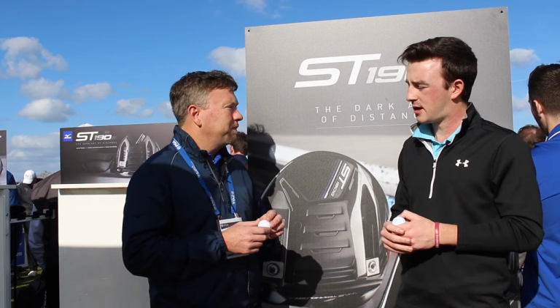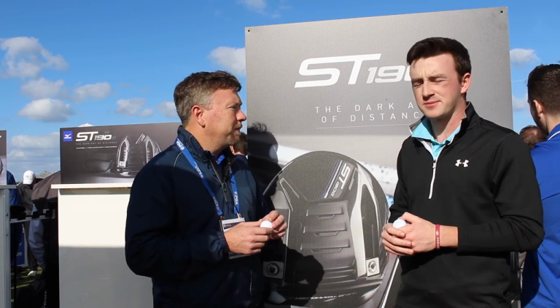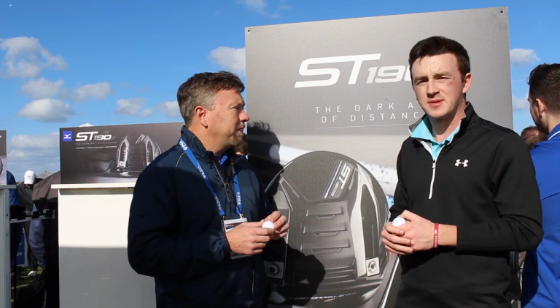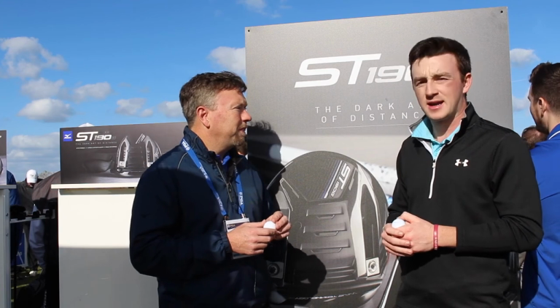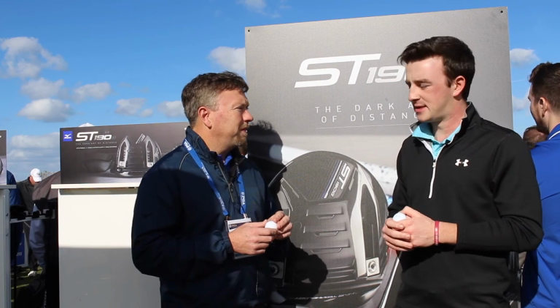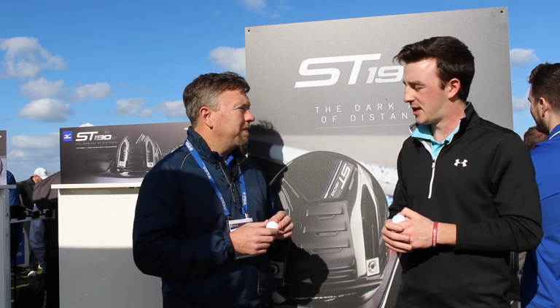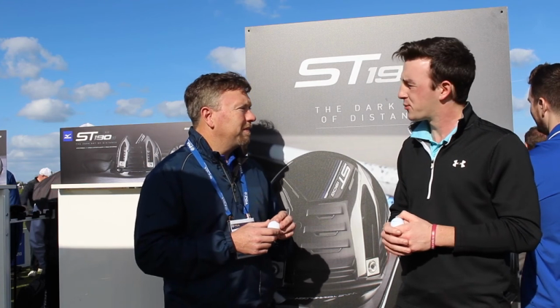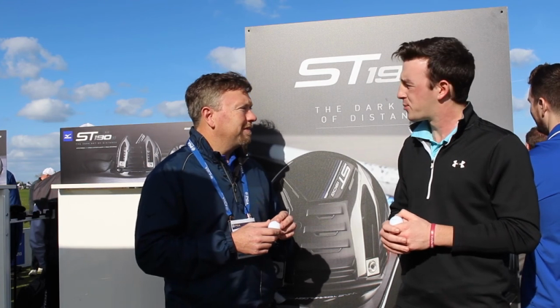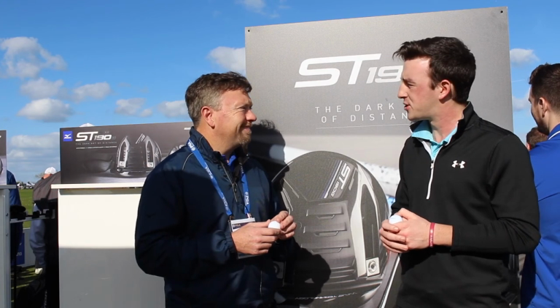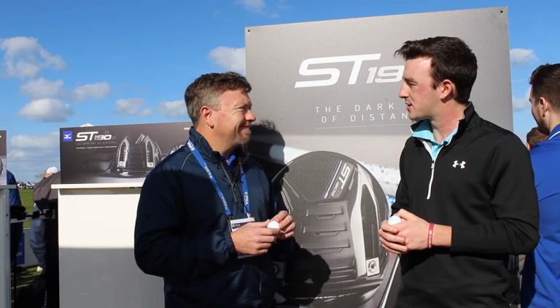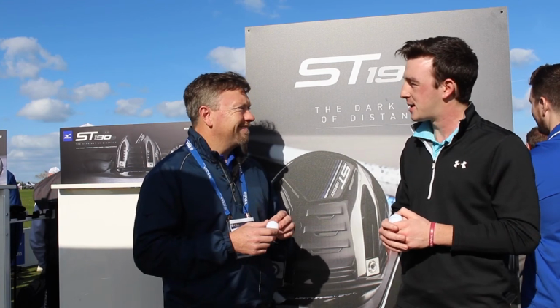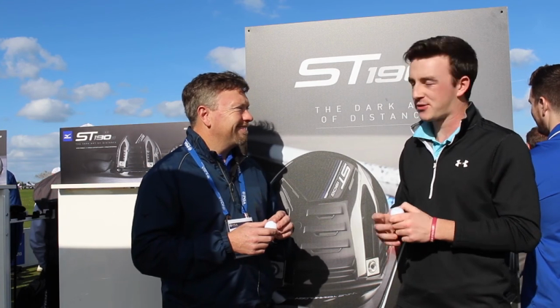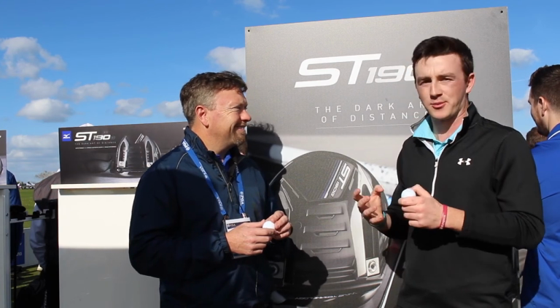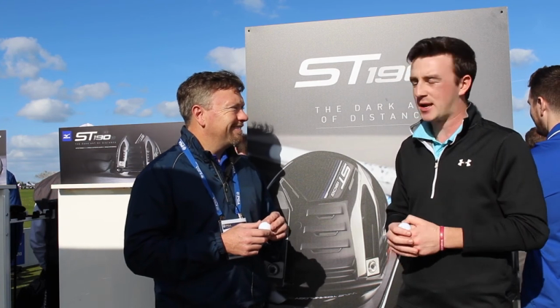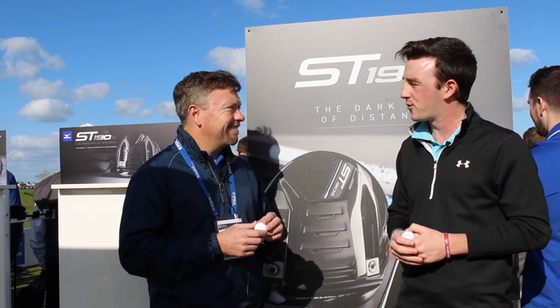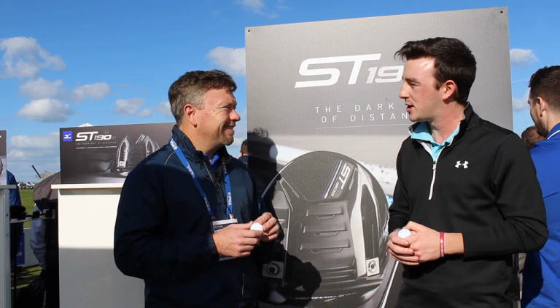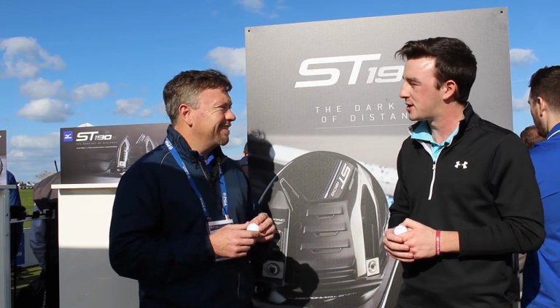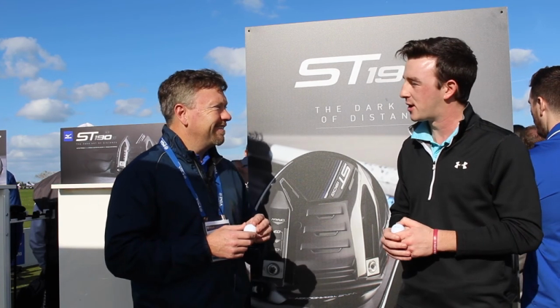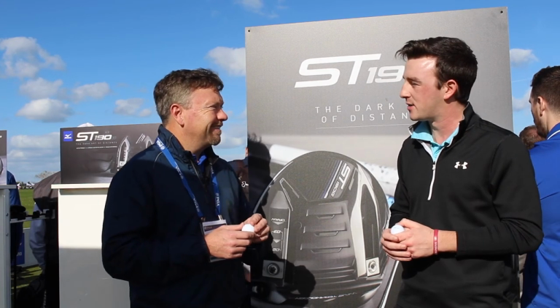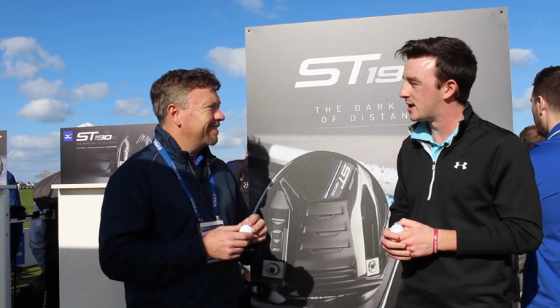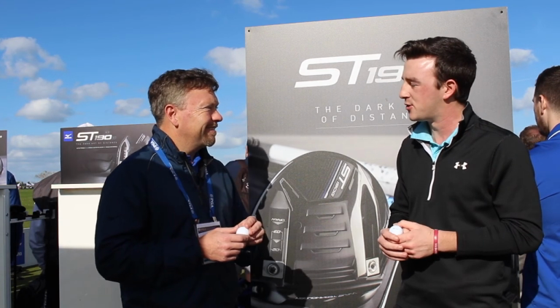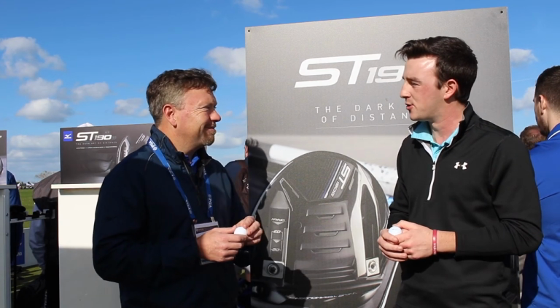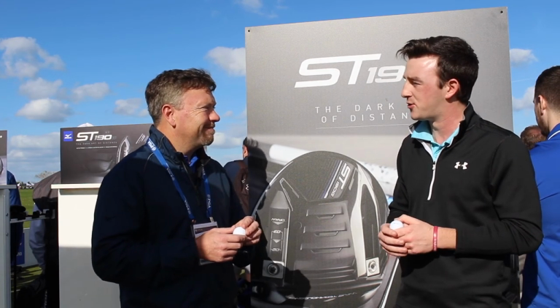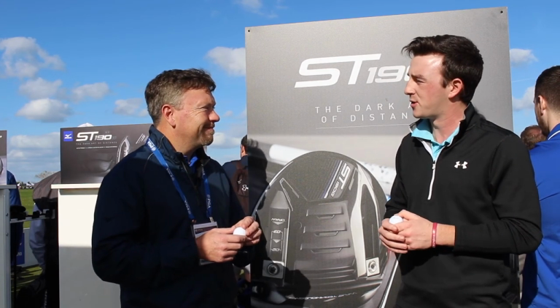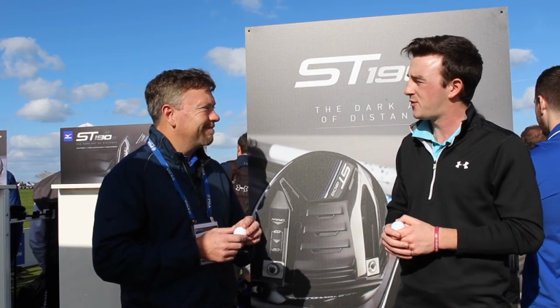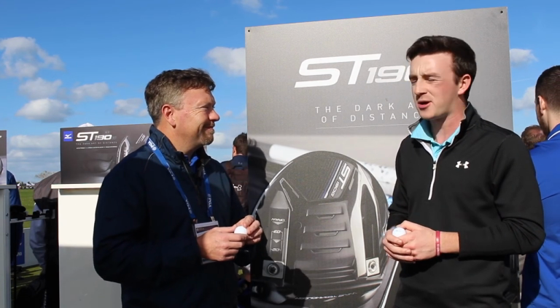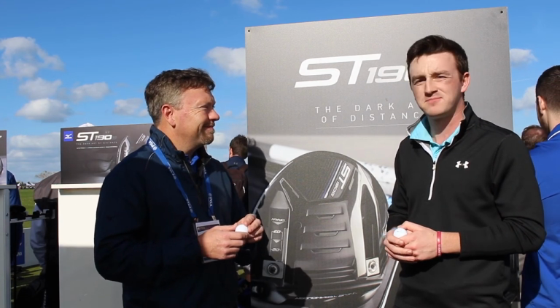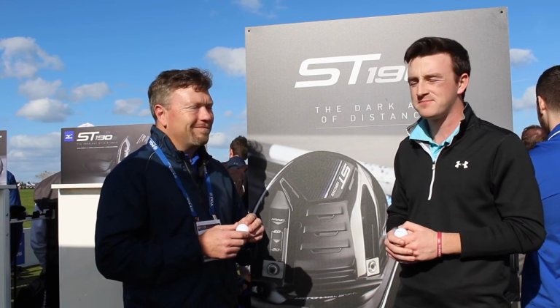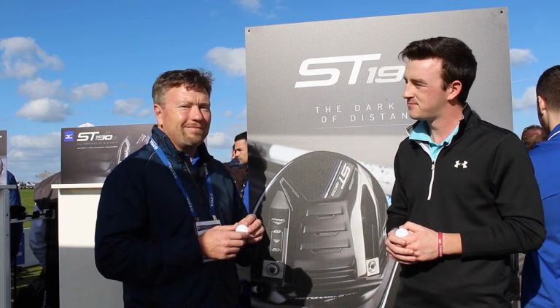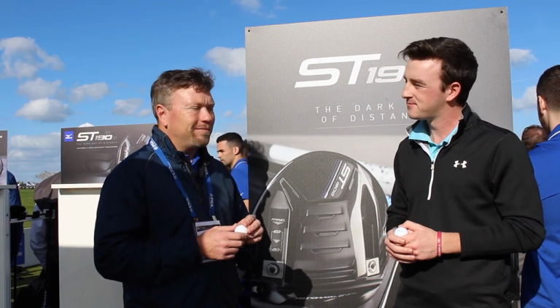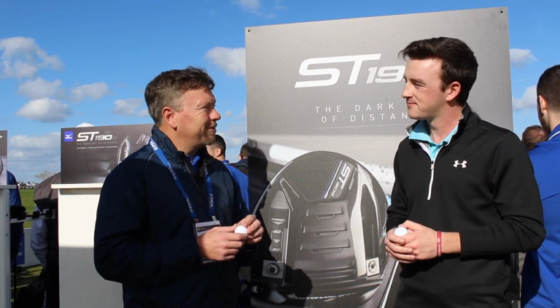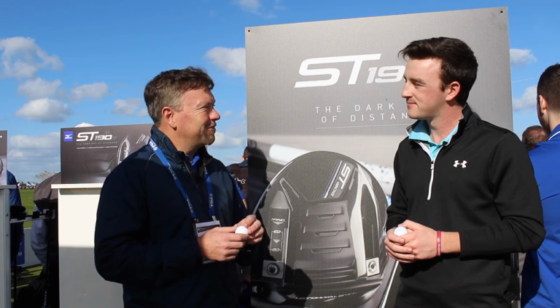Awesome. David, really appreciate your time. This is some great information here on the new Mizuno golf ball. My pleasure.